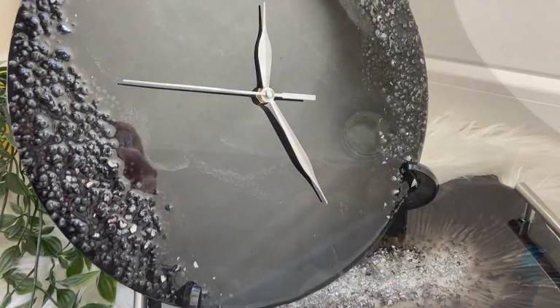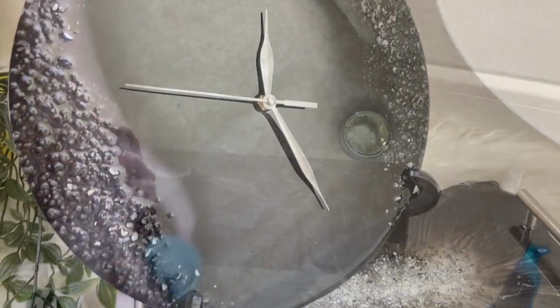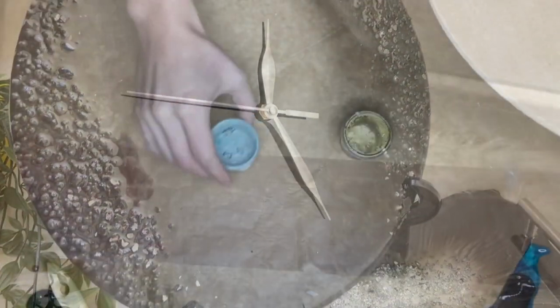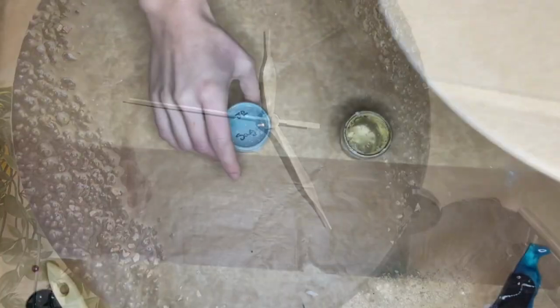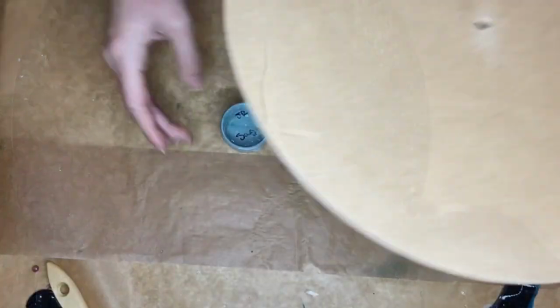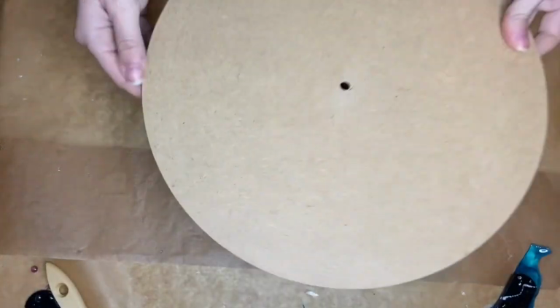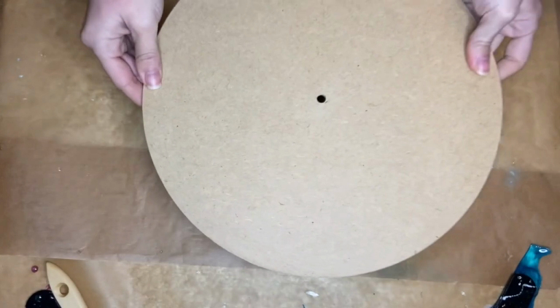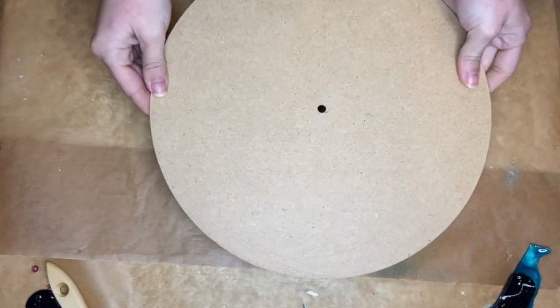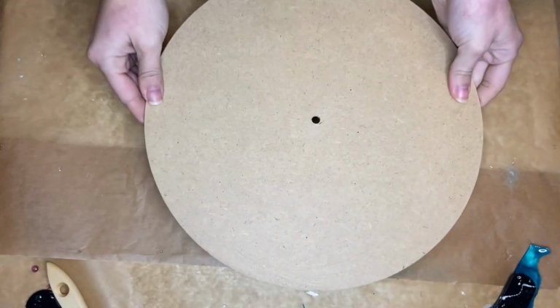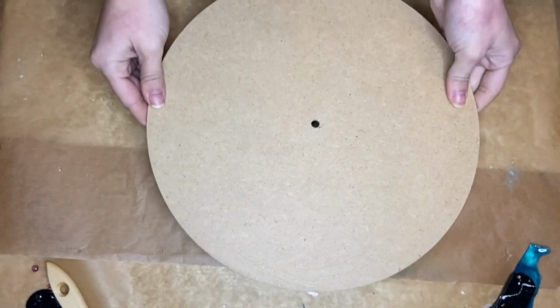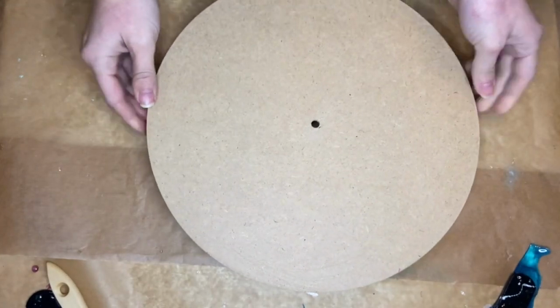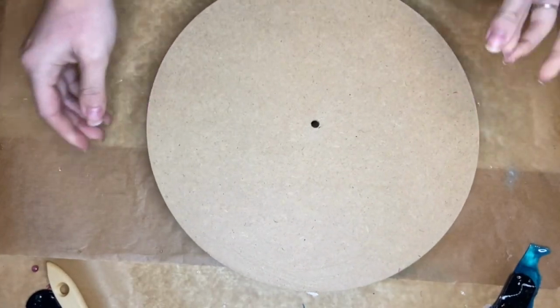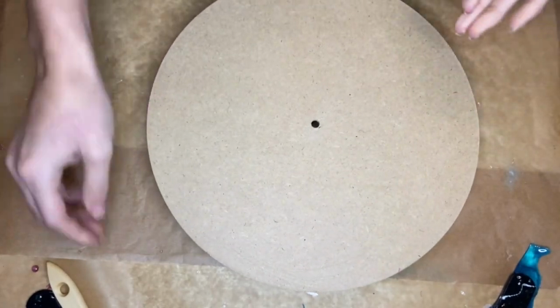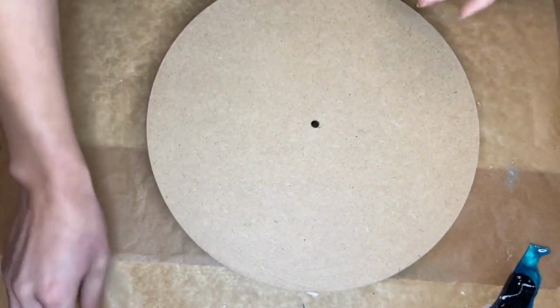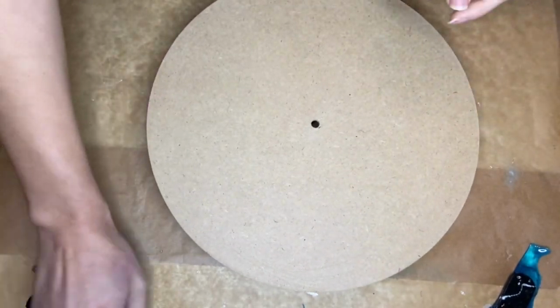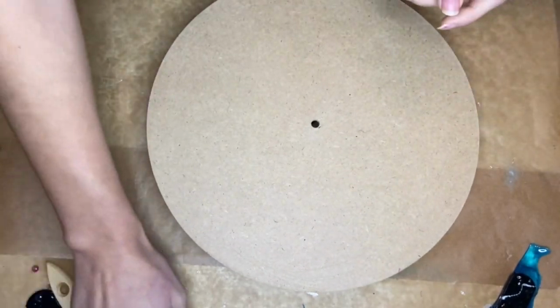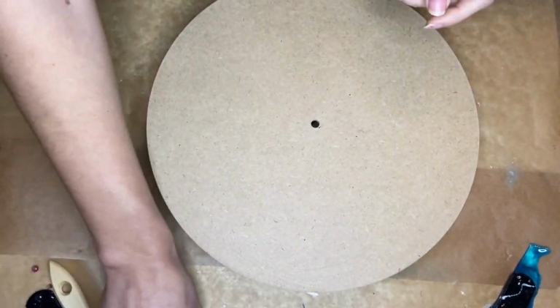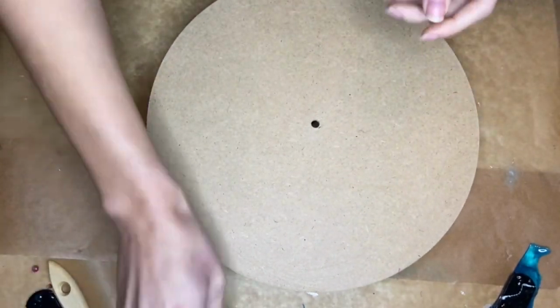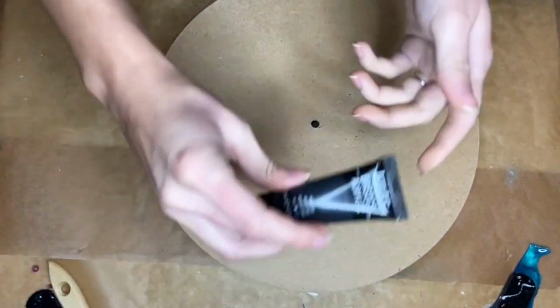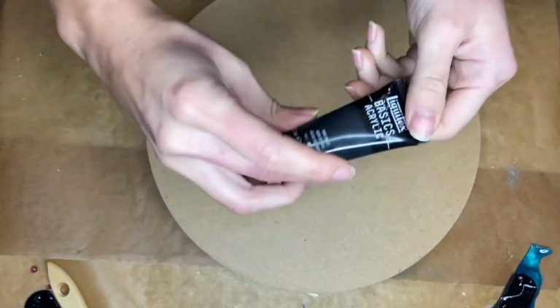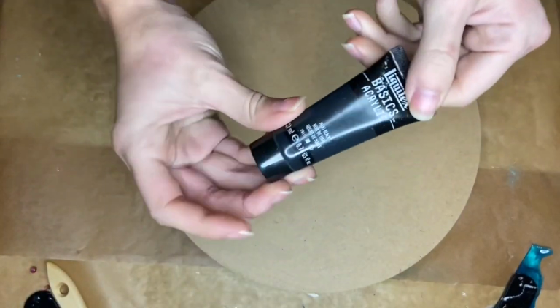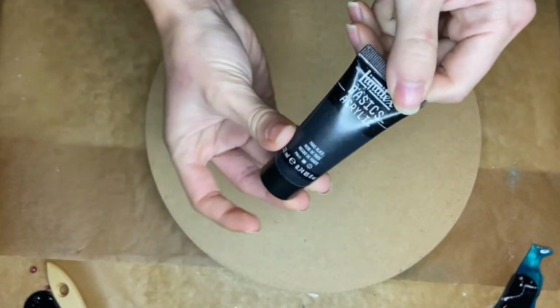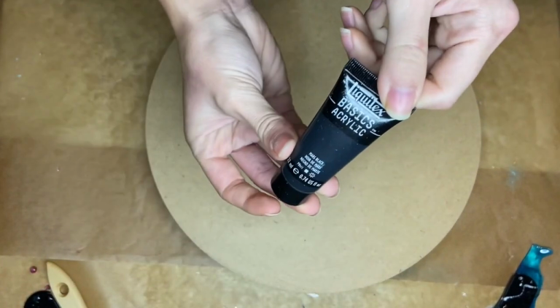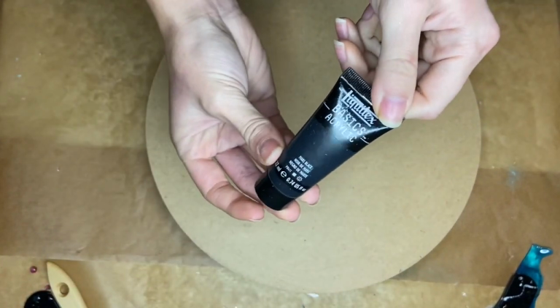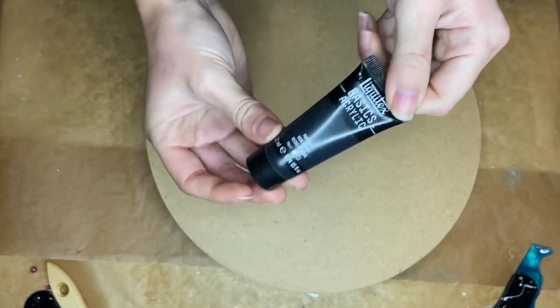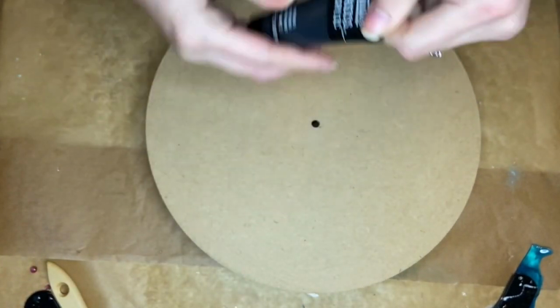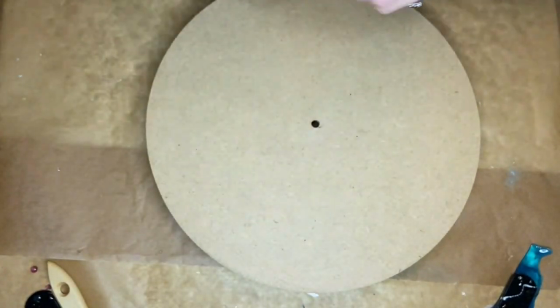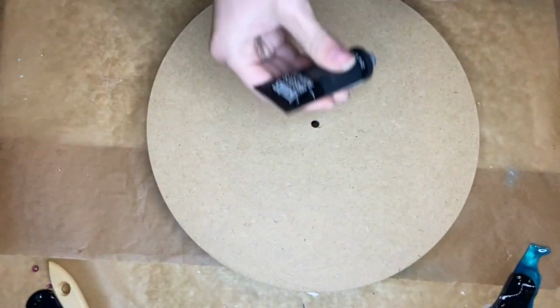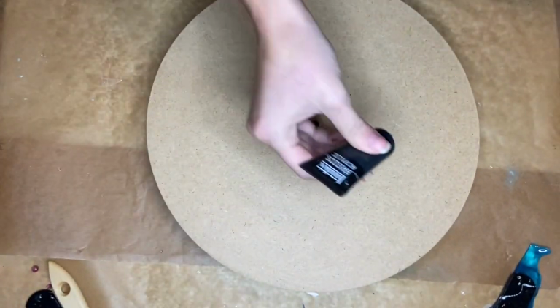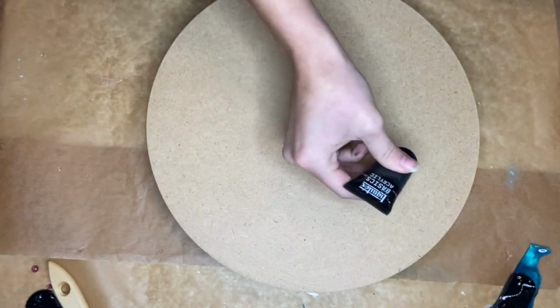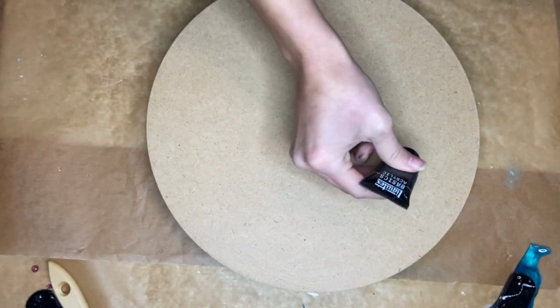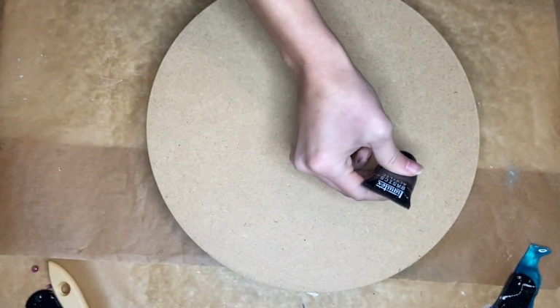Hi everyone, I'm Nadia and in today's video I'm making a custom order resin clock.